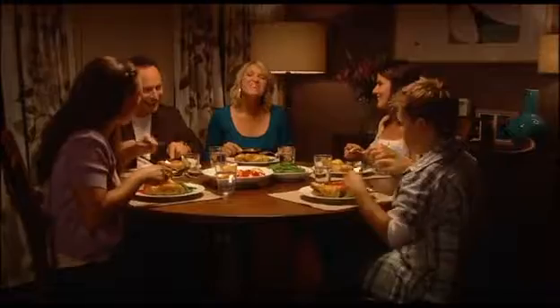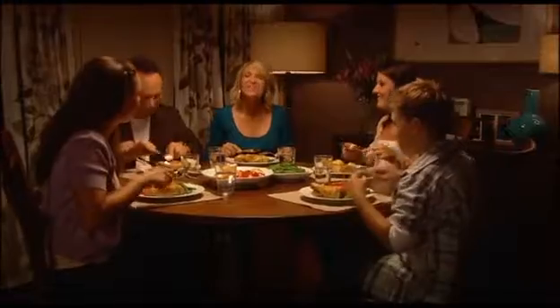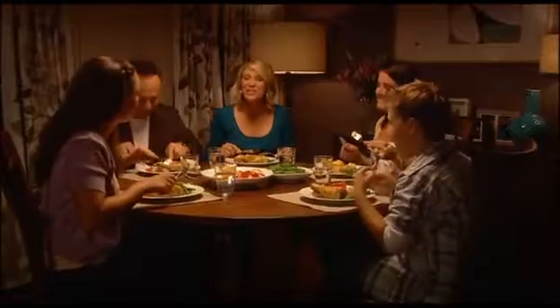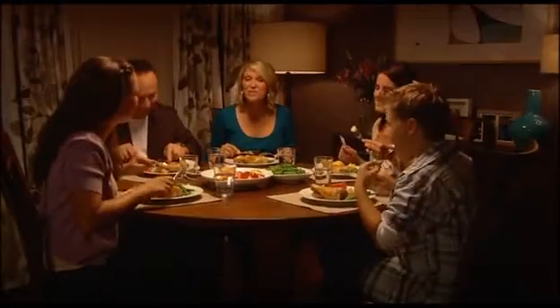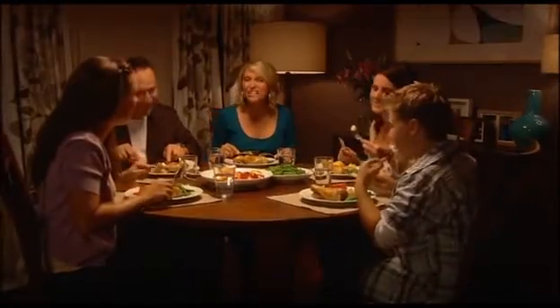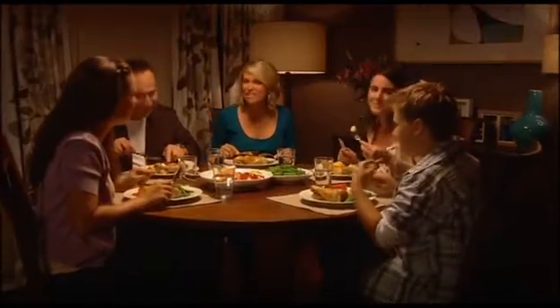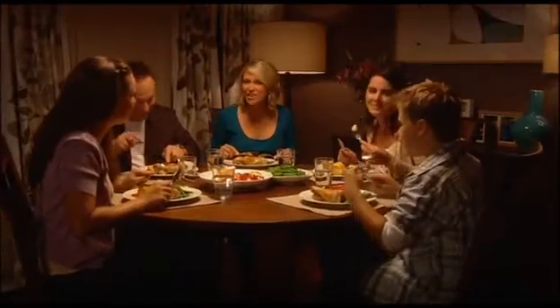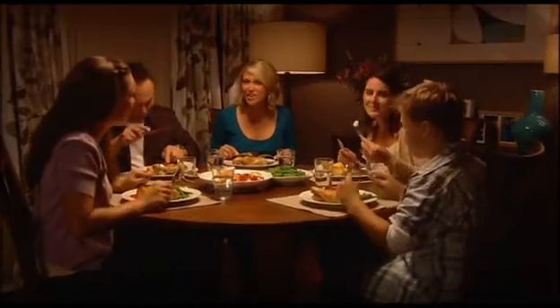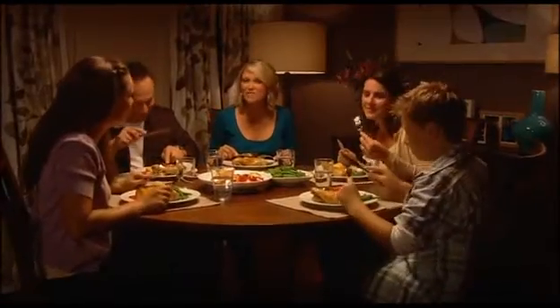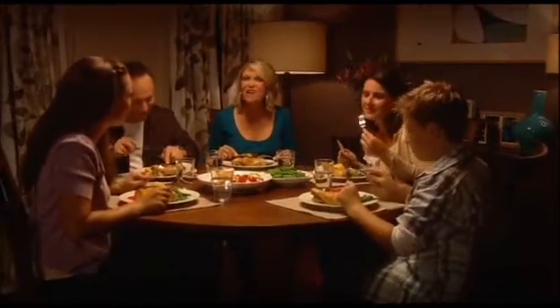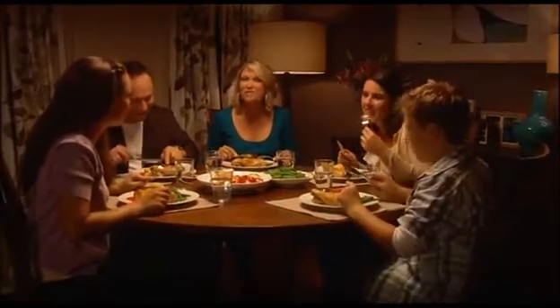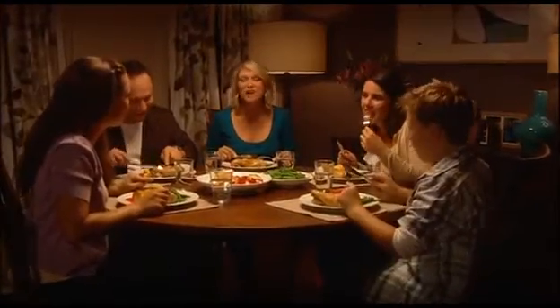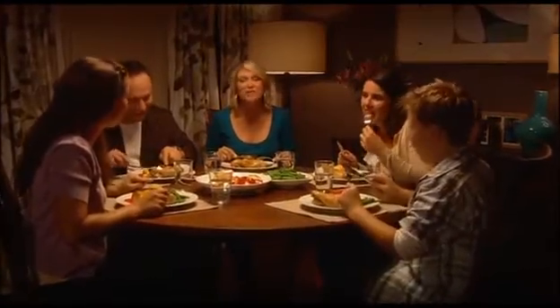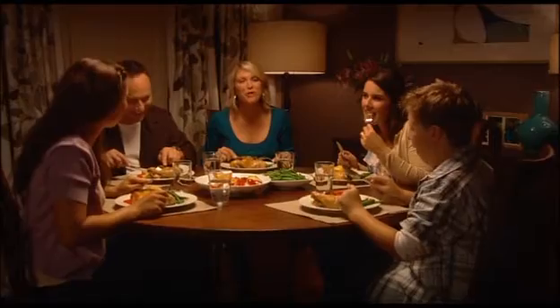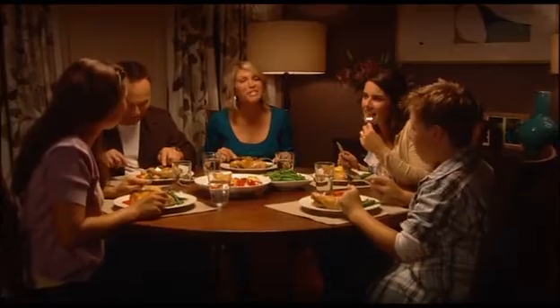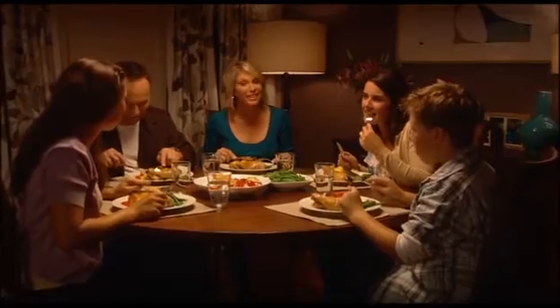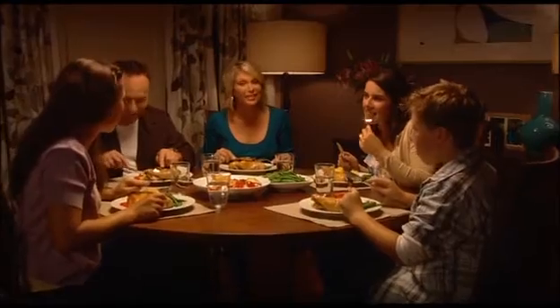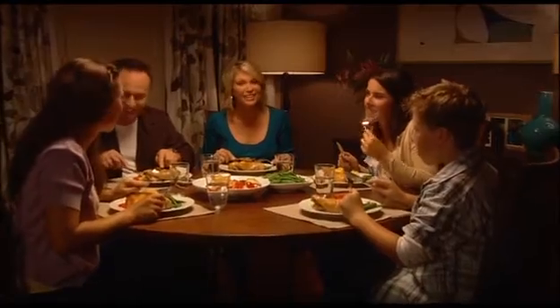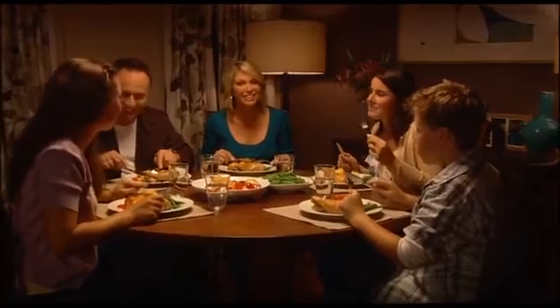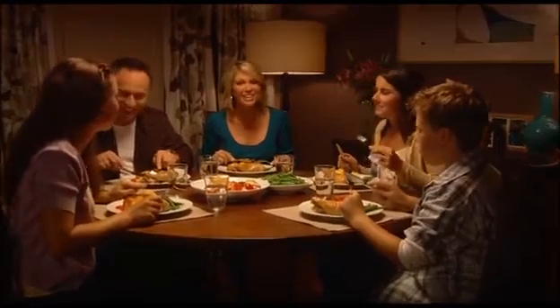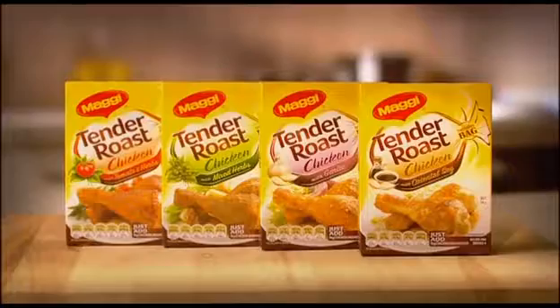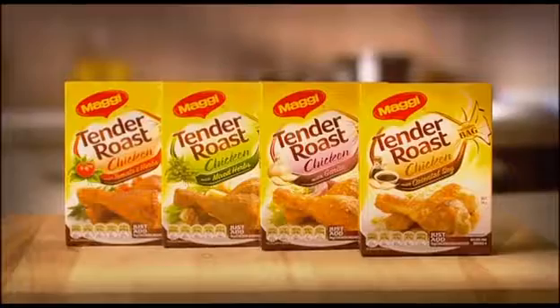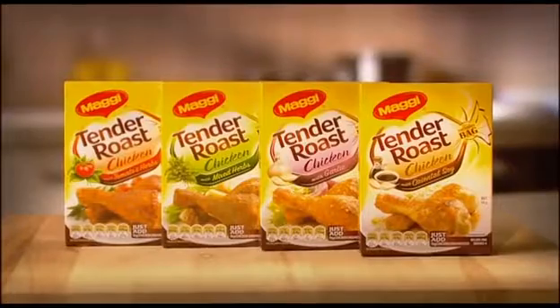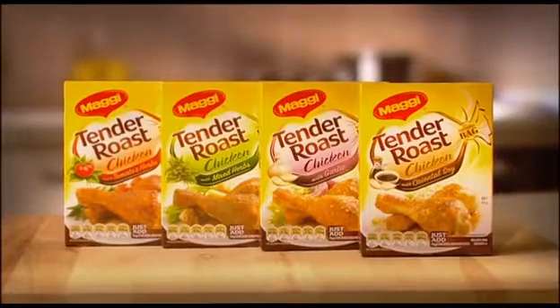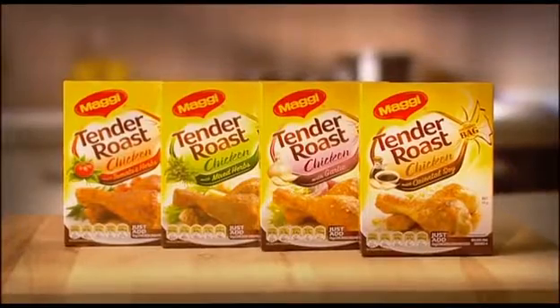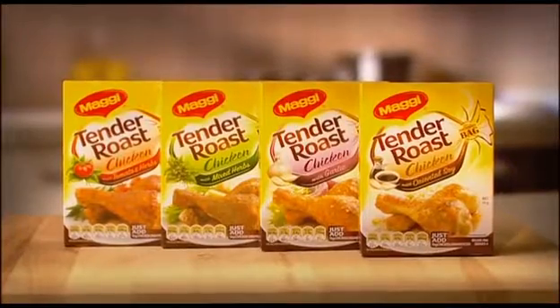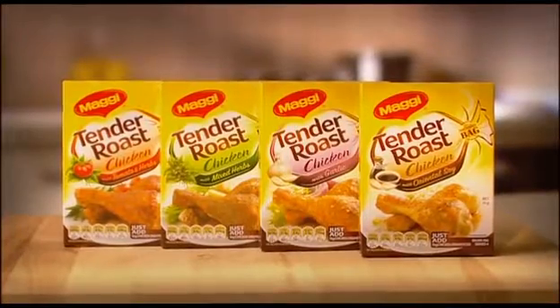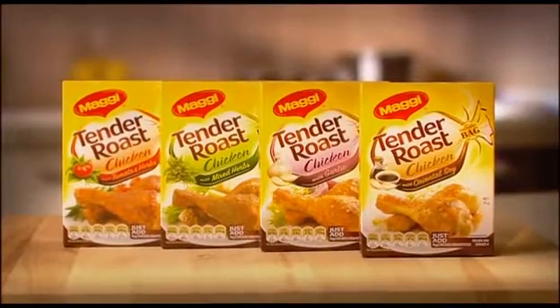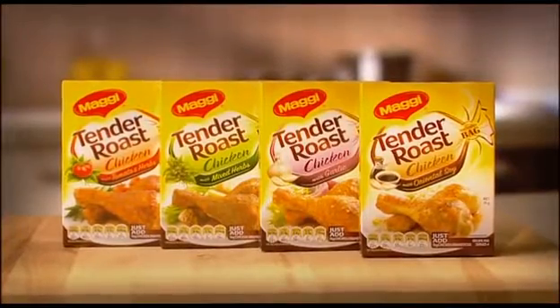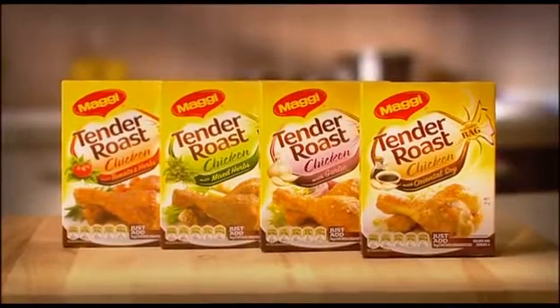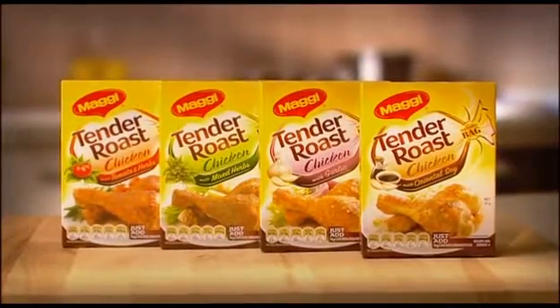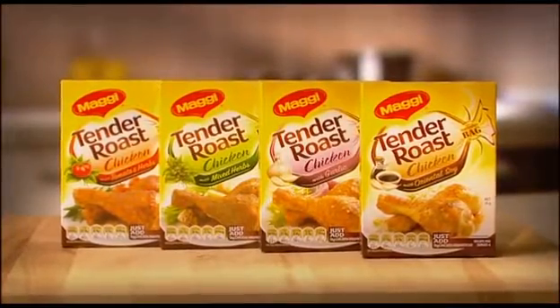For the no mess, no fuss family favourite roast they'll all love, try new Maggi Tender Roast Chicken.